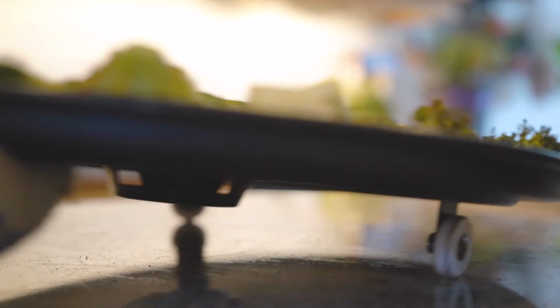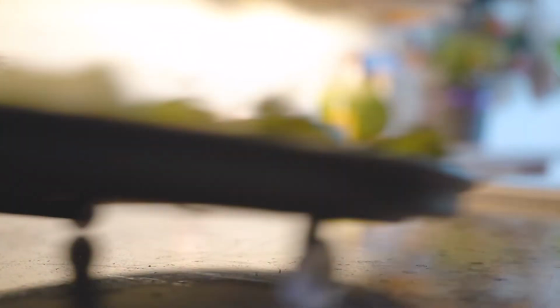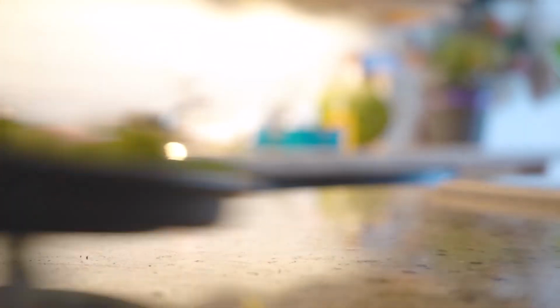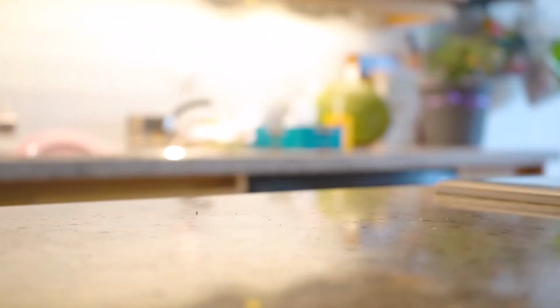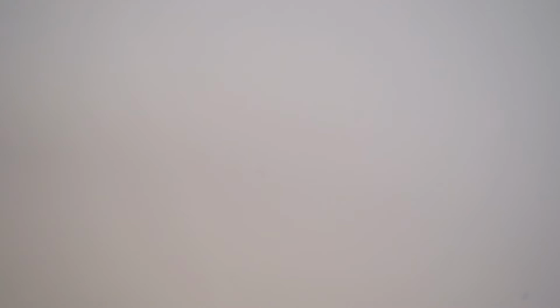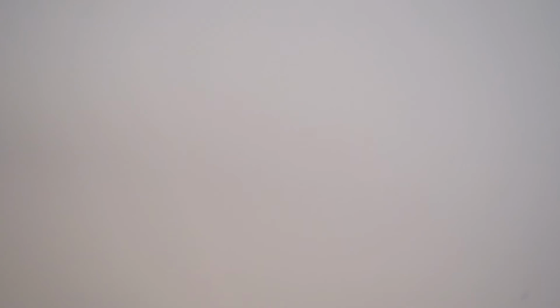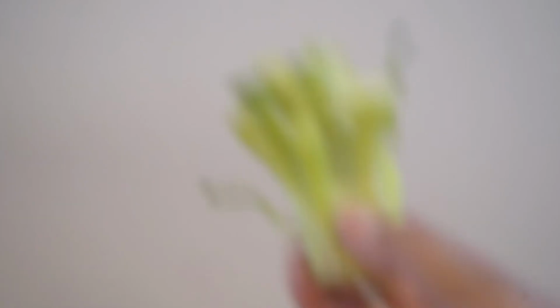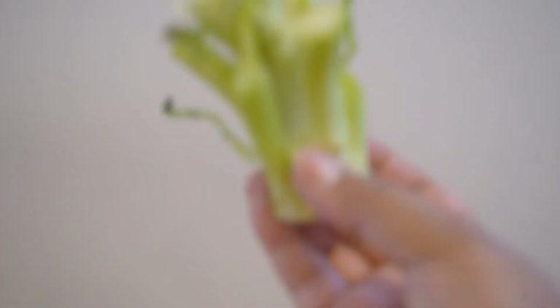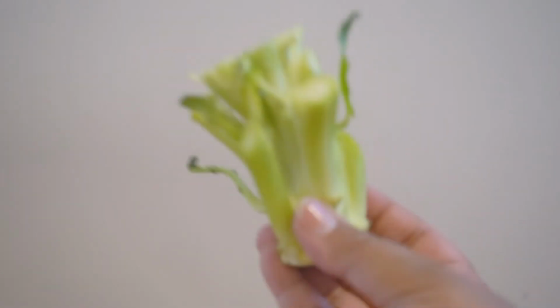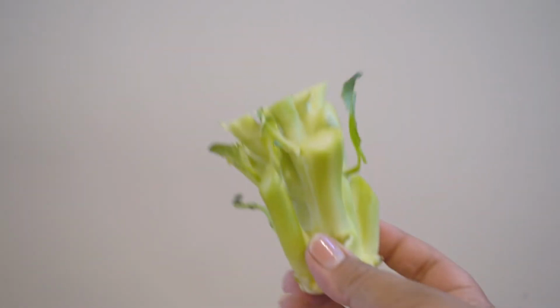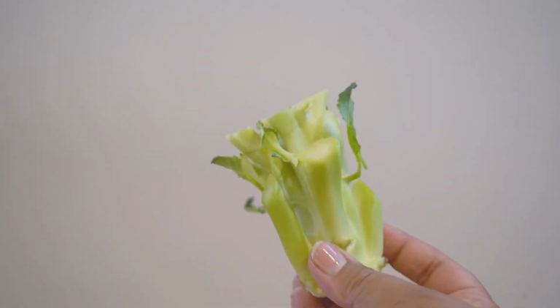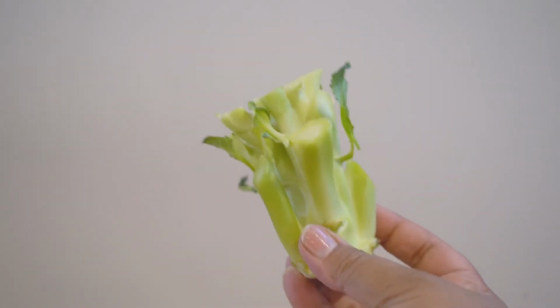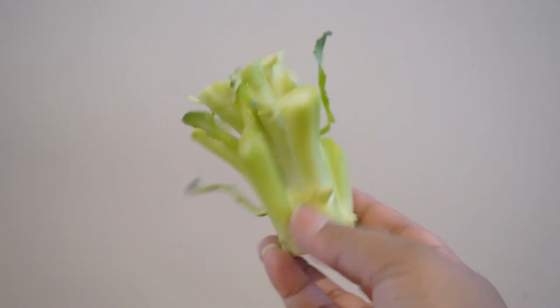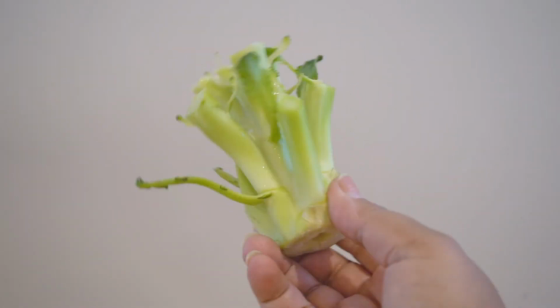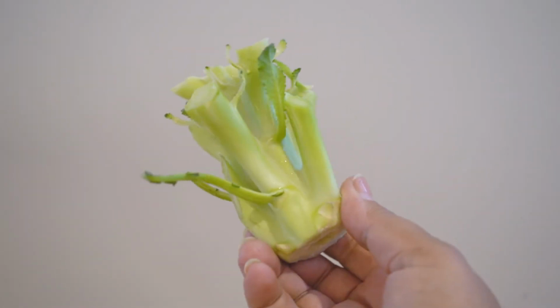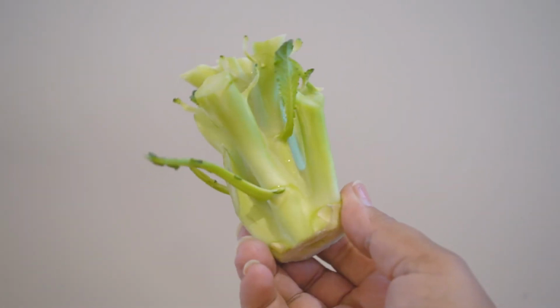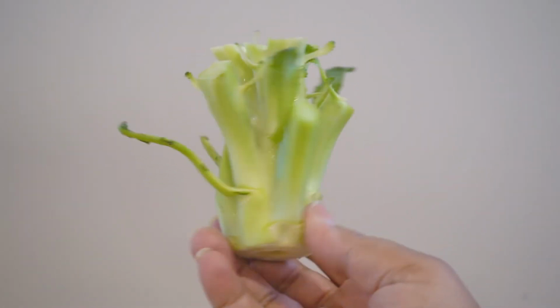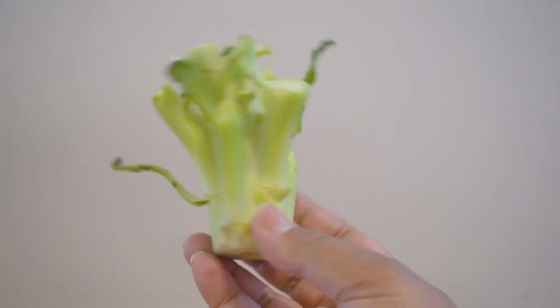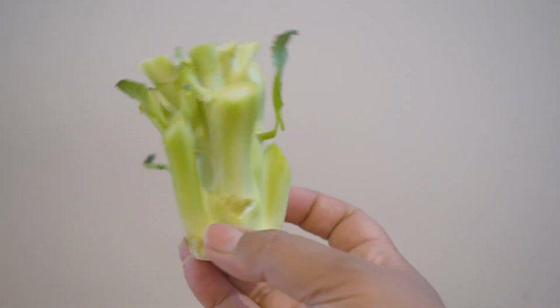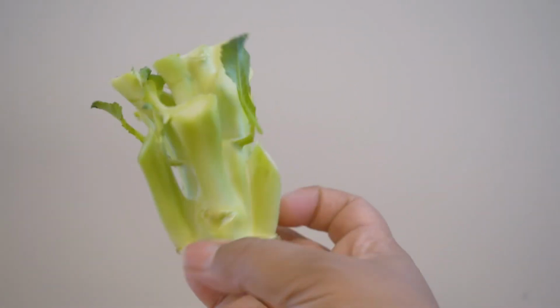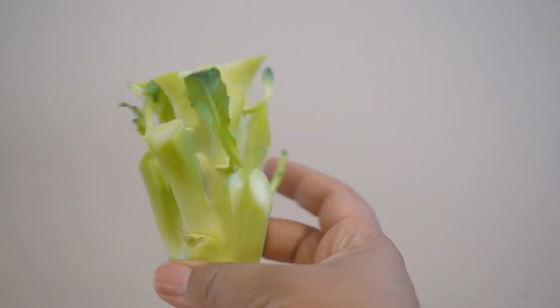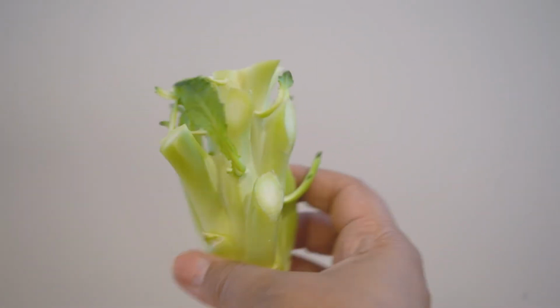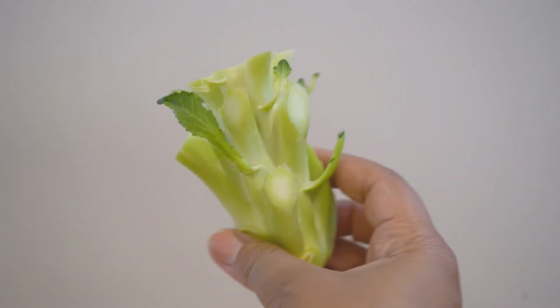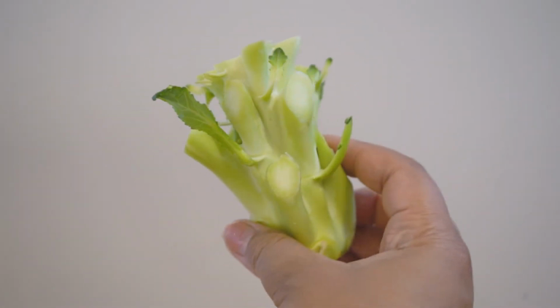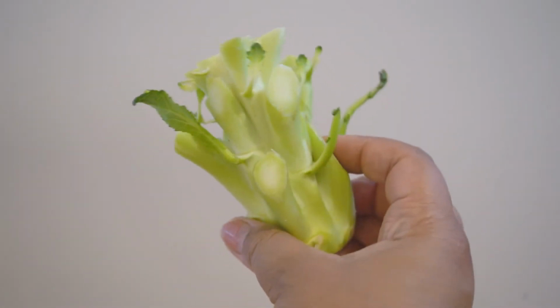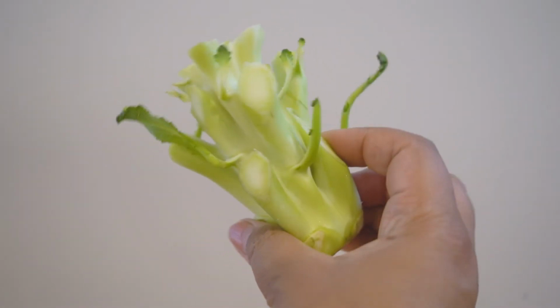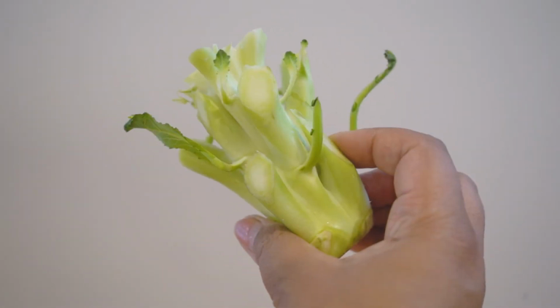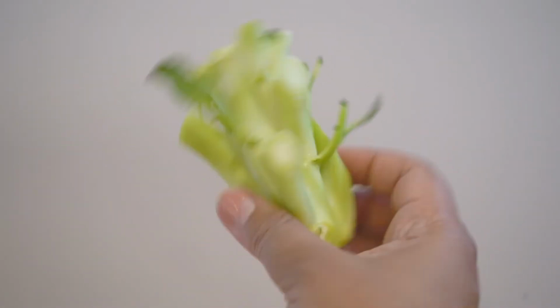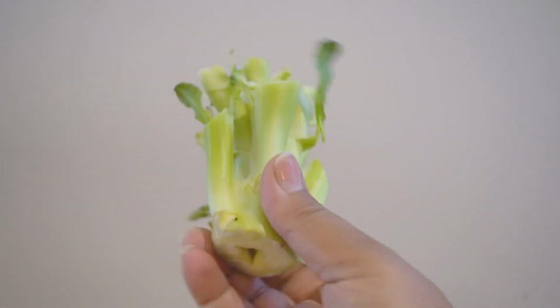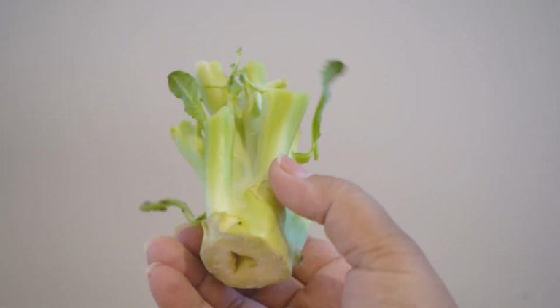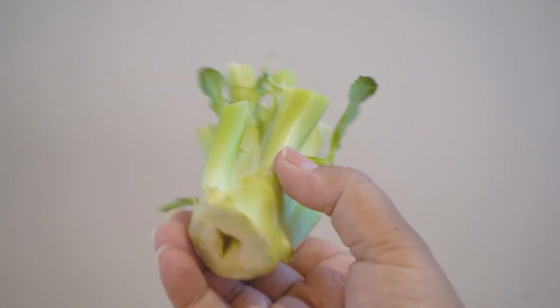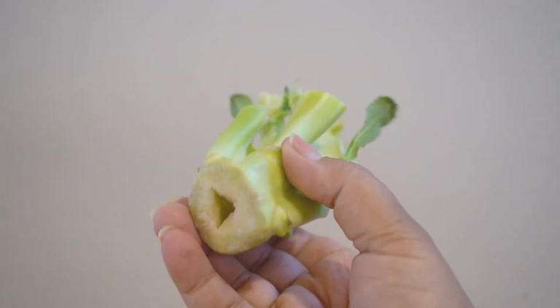Not bad, but I think it needs more time. The veggies went back into the oven on broil, and I did a little cleaning up.